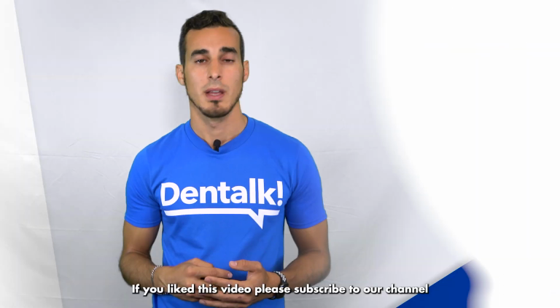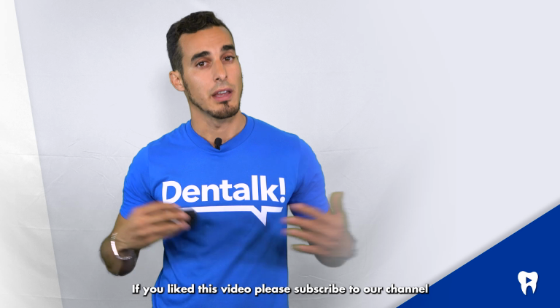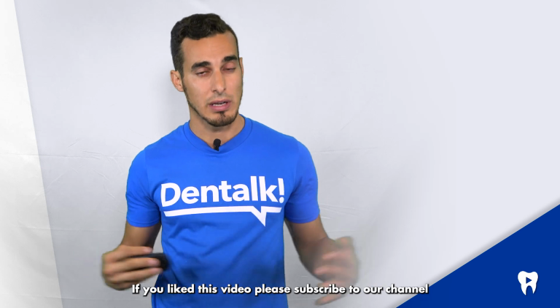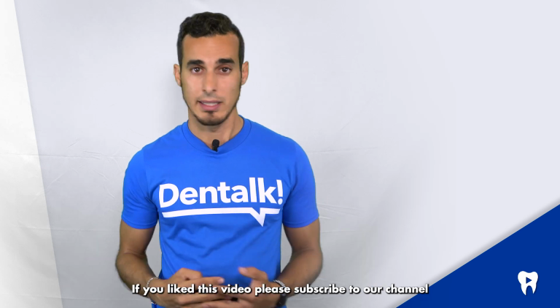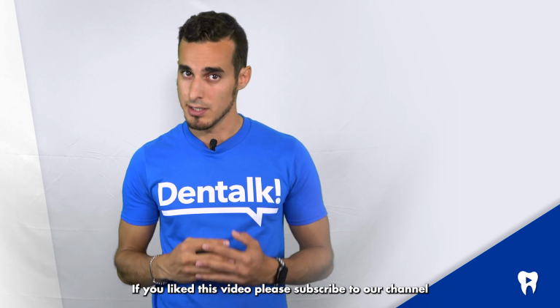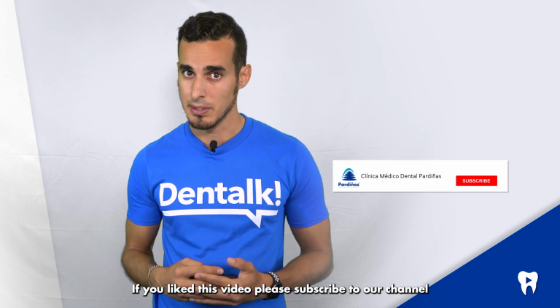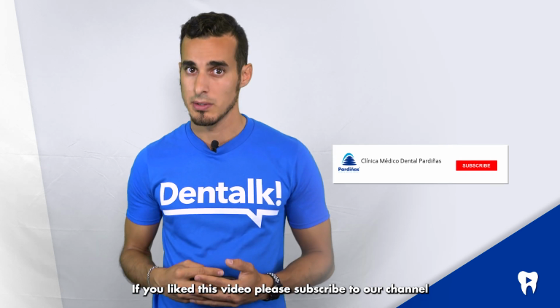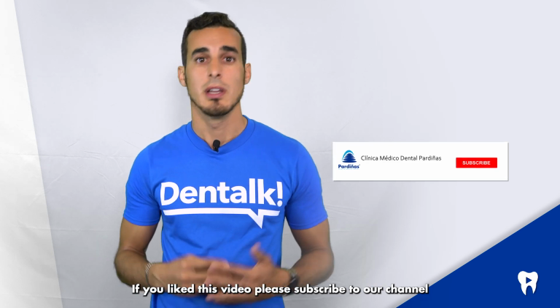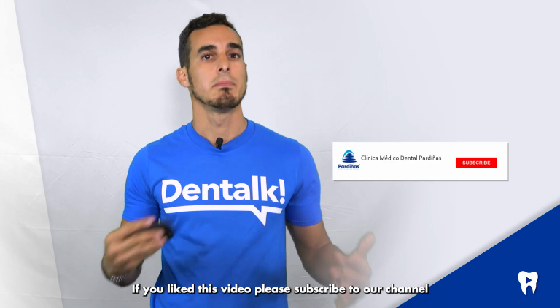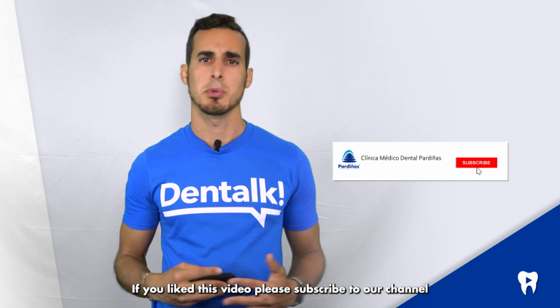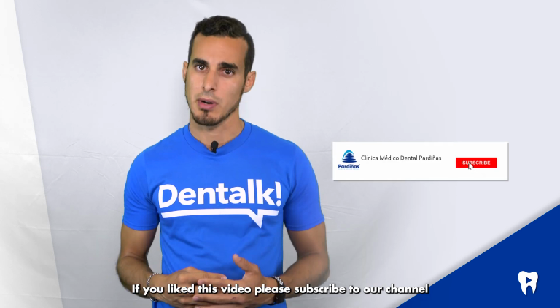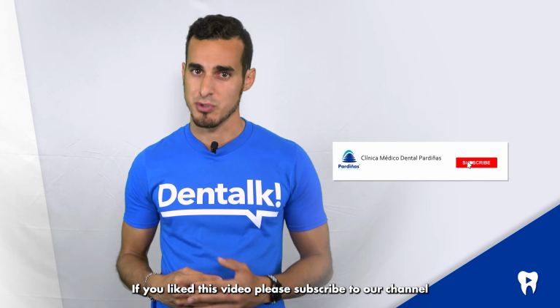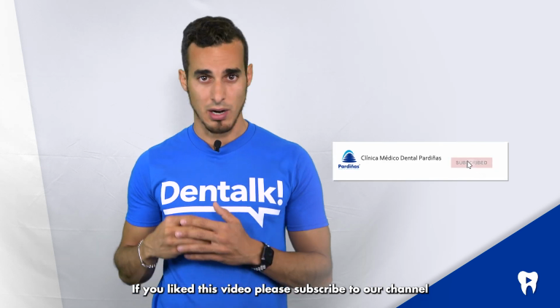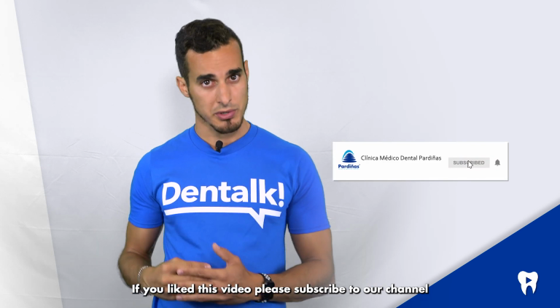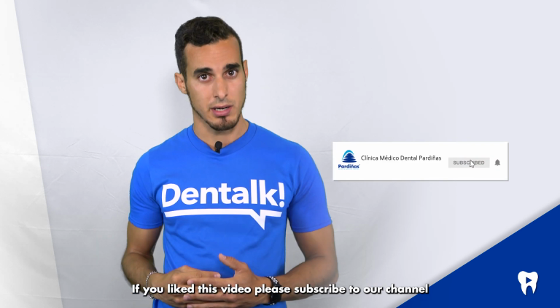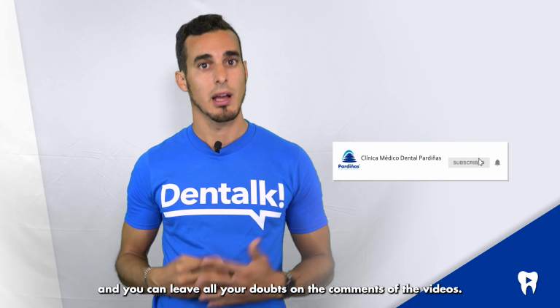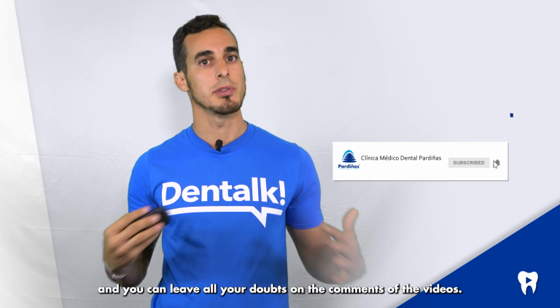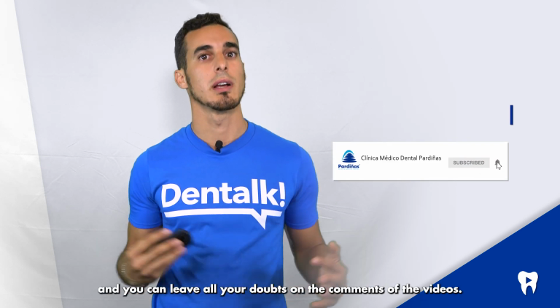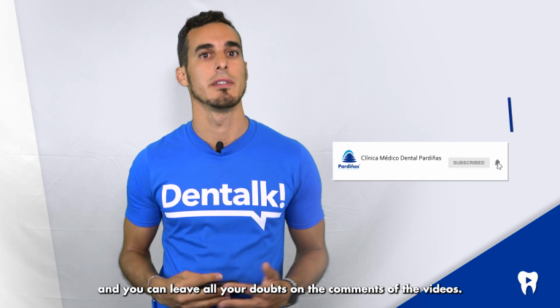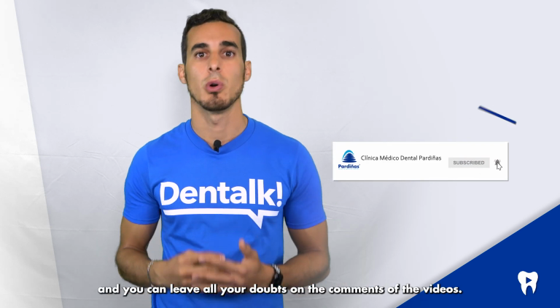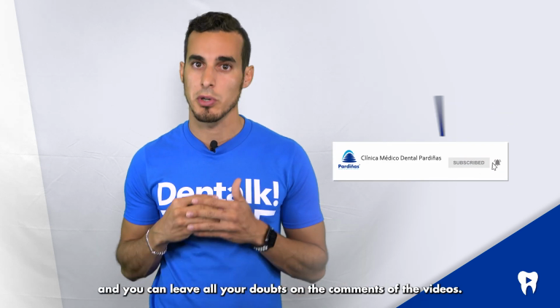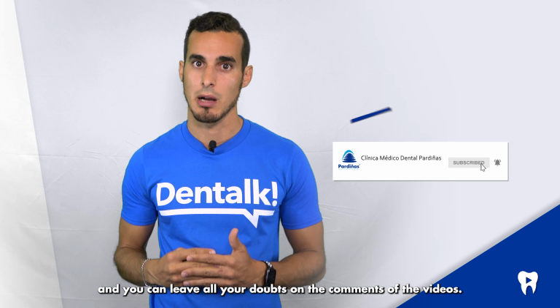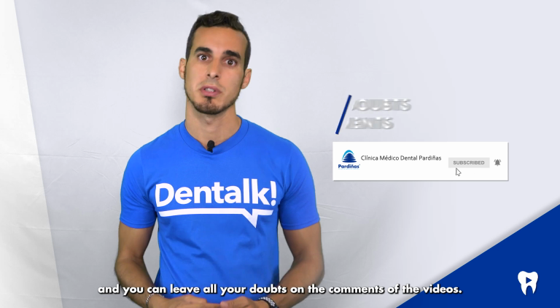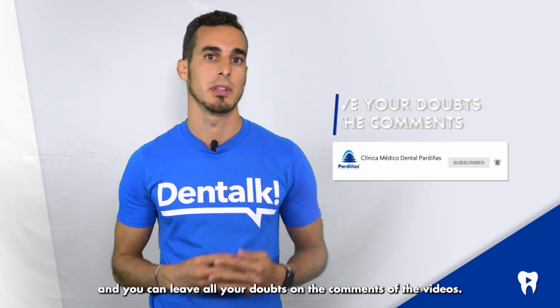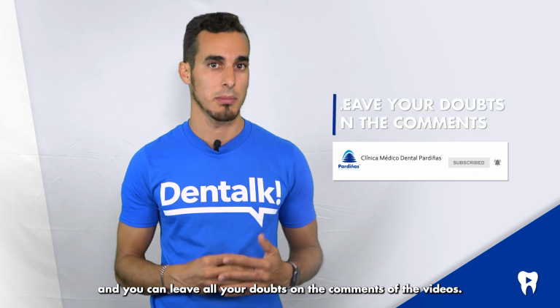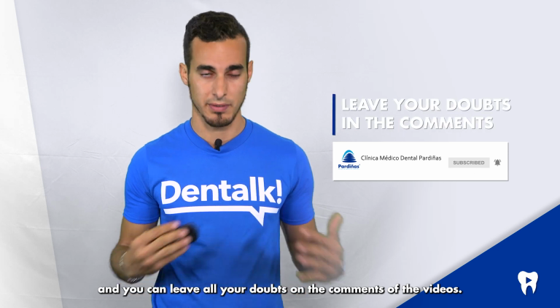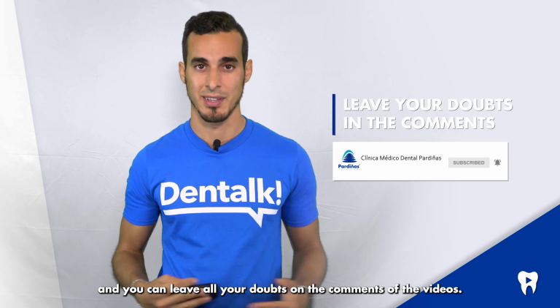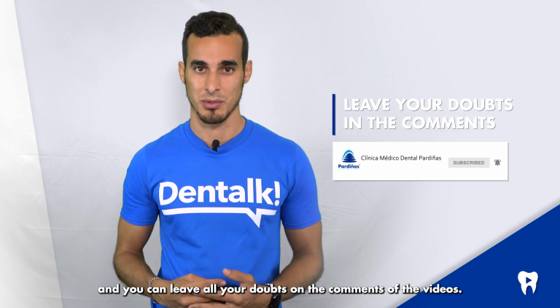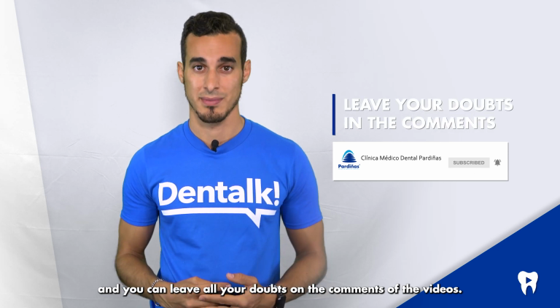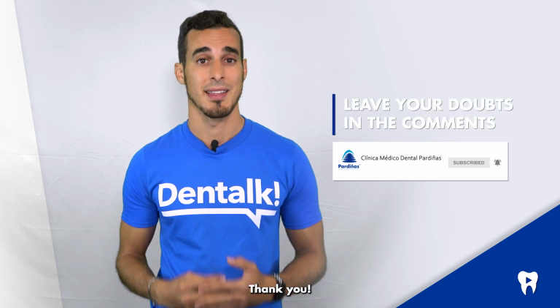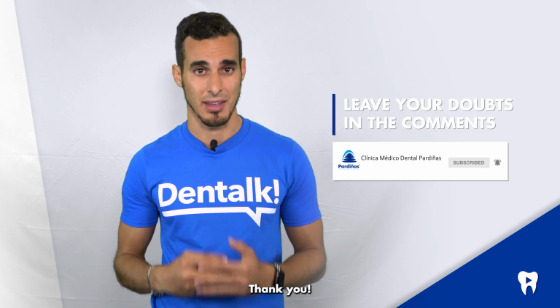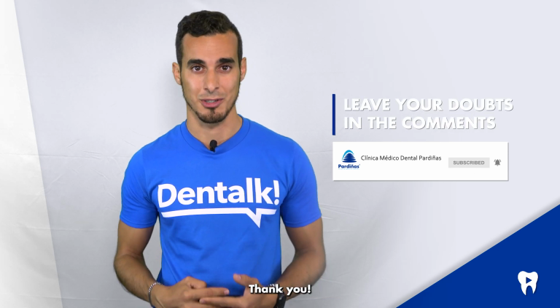If you liked this video, please subscribe to our channel and you can leave all your doubts in the comments. Thank you.